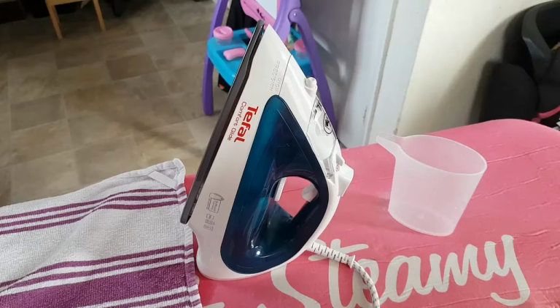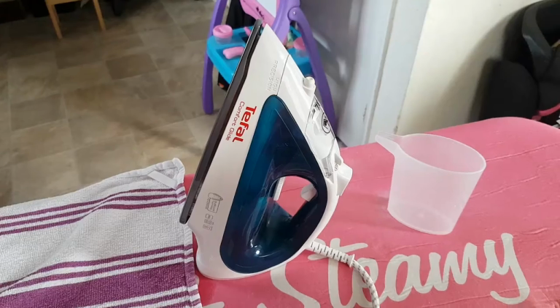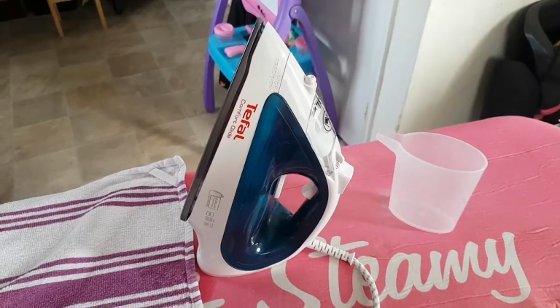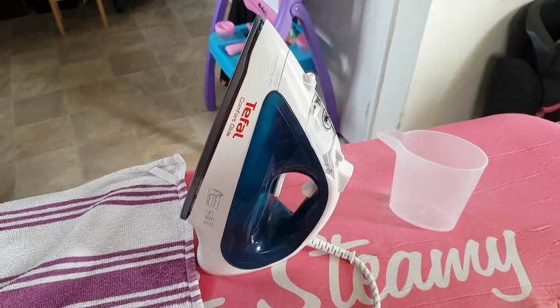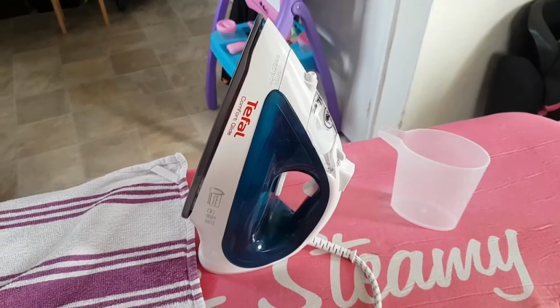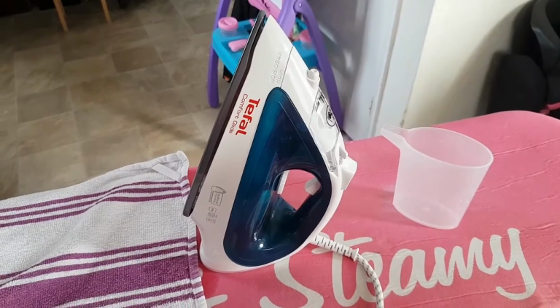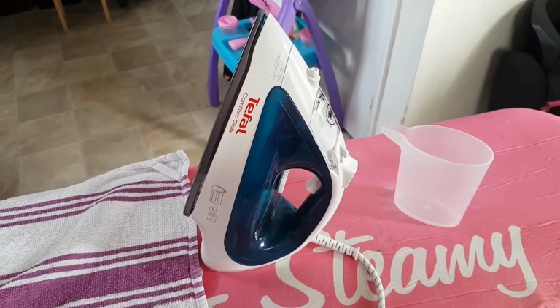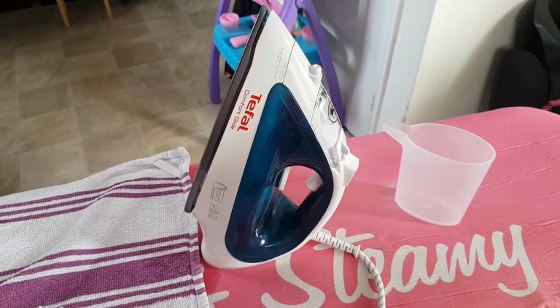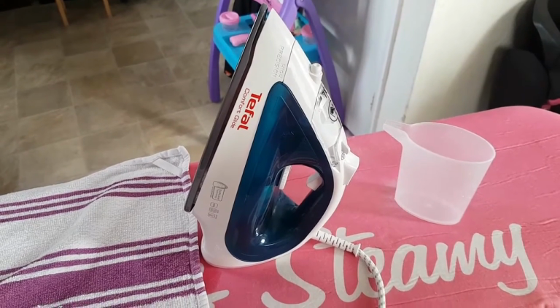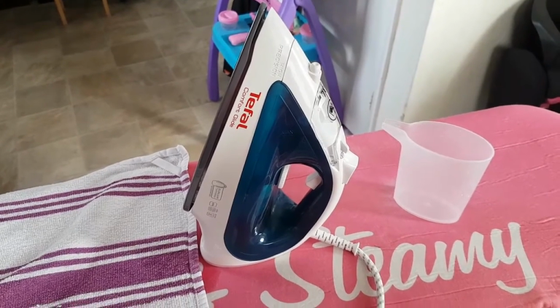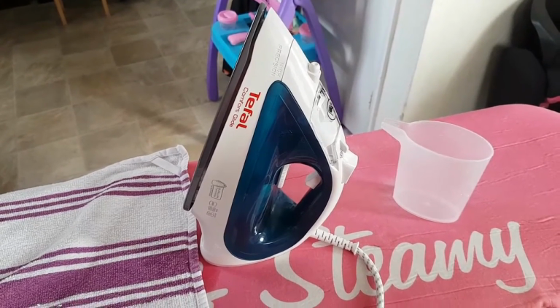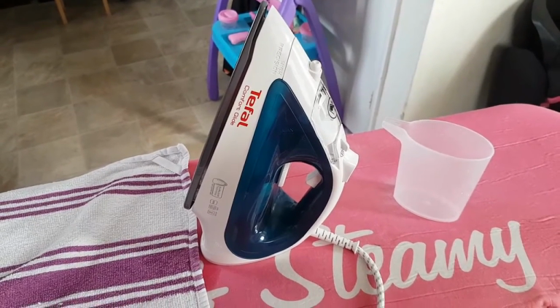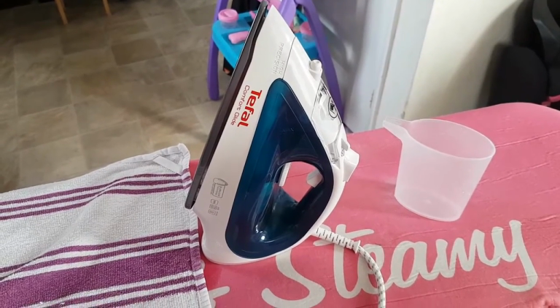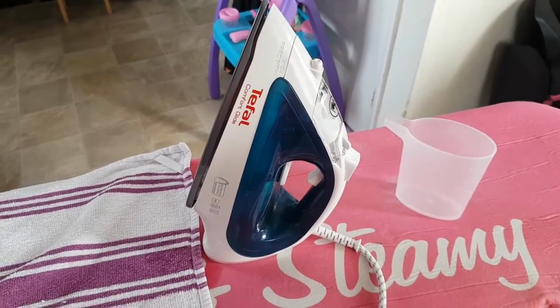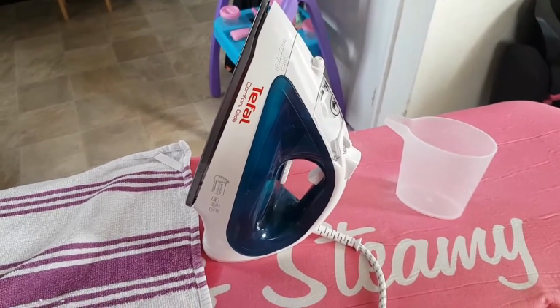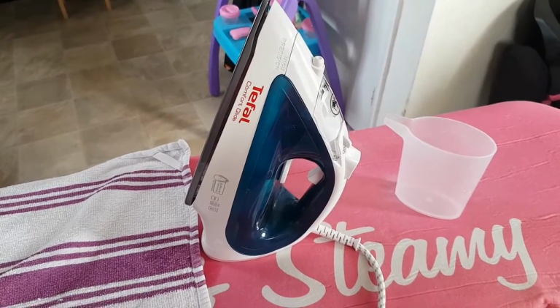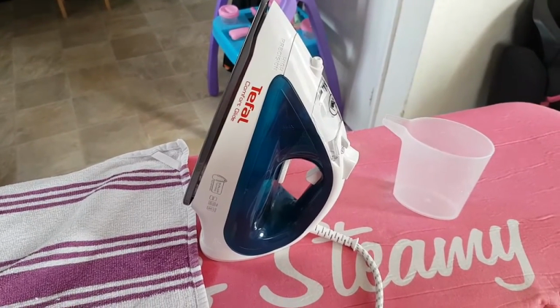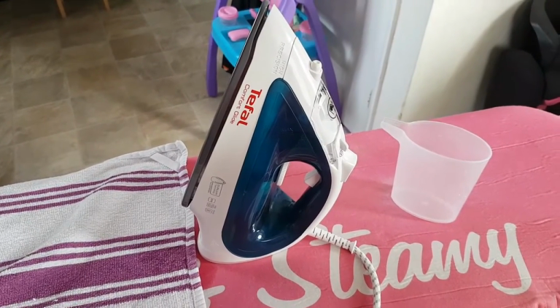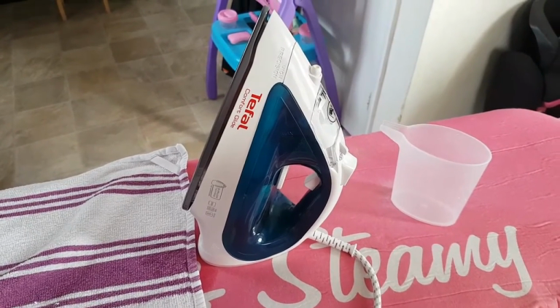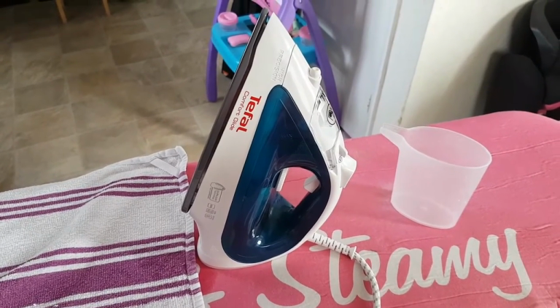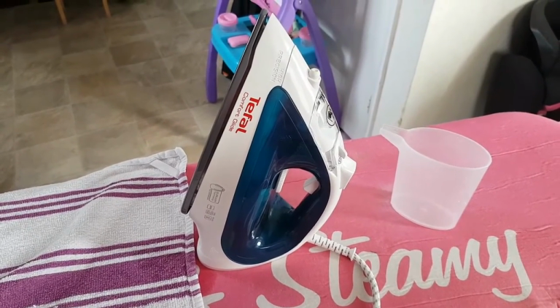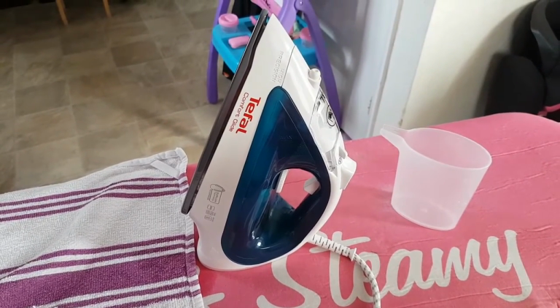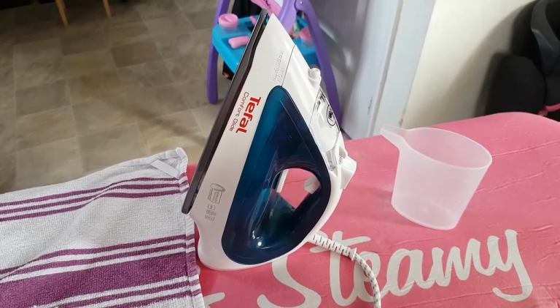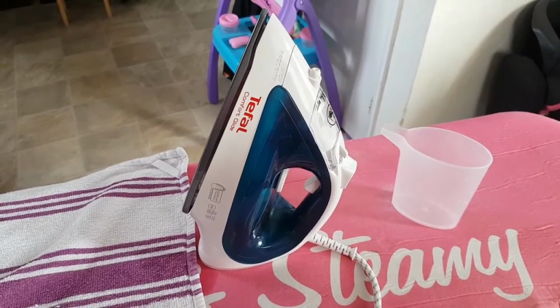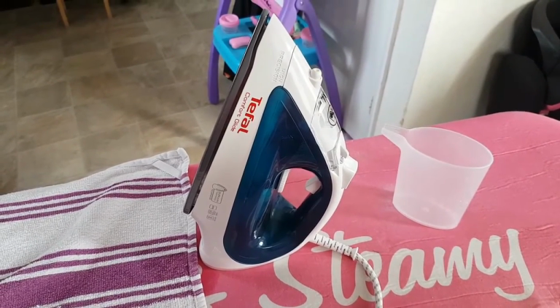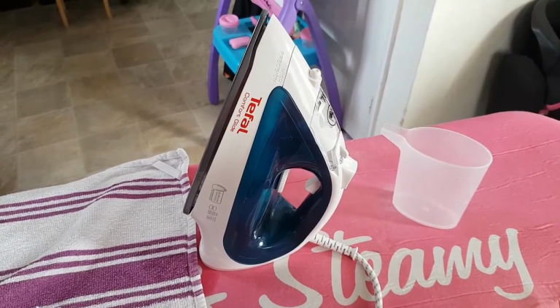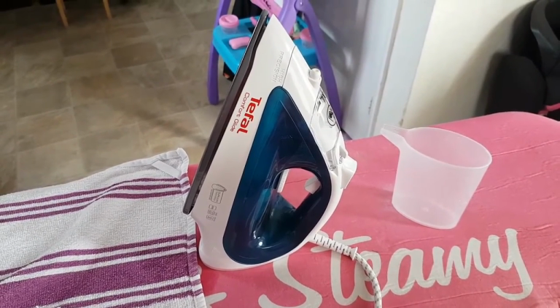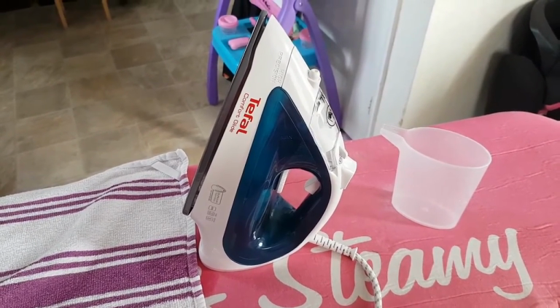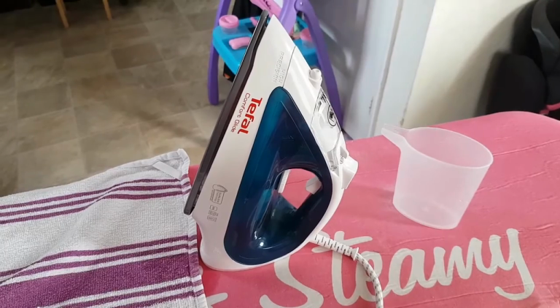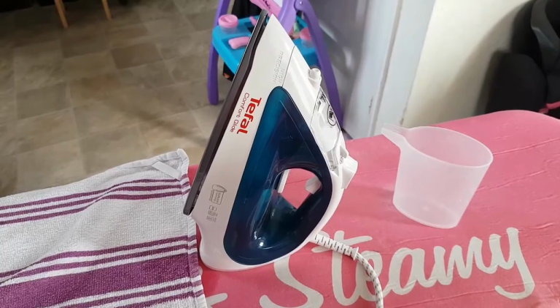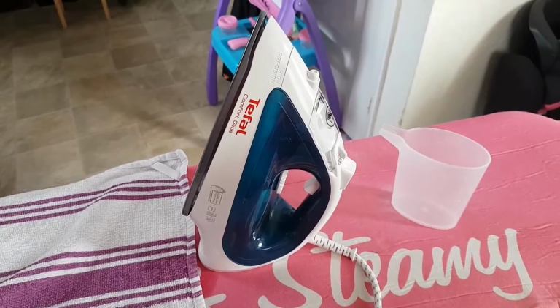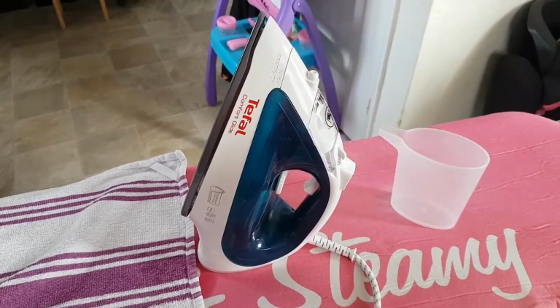Today I'm going to be reviewing the Tefal Comfort Glide Iron, product code FV2650.